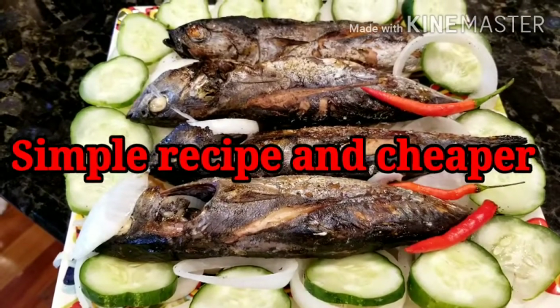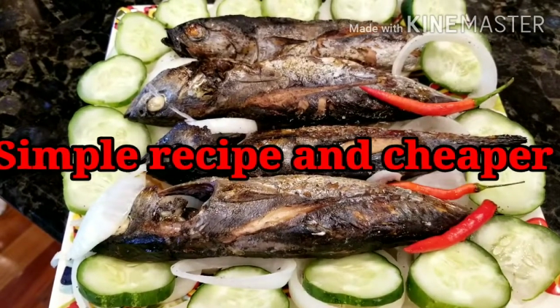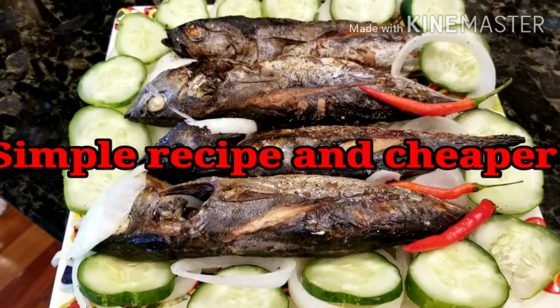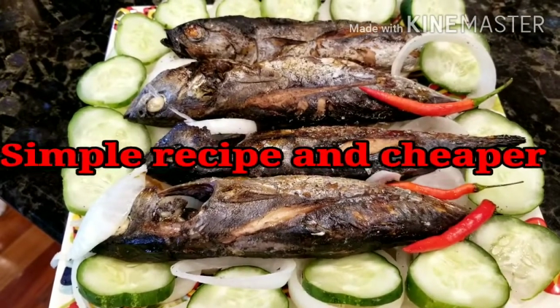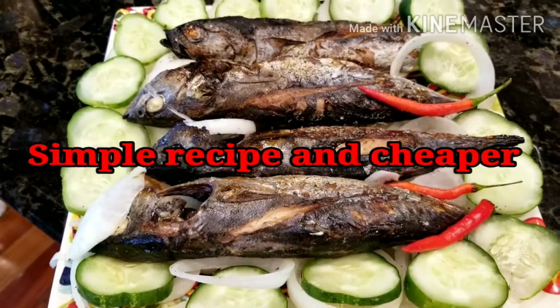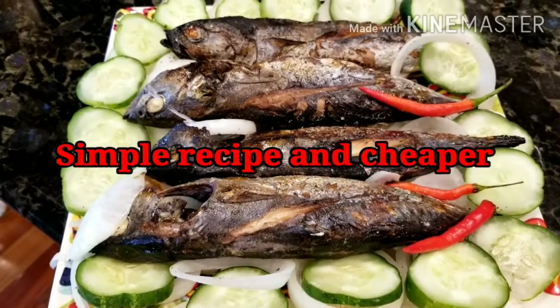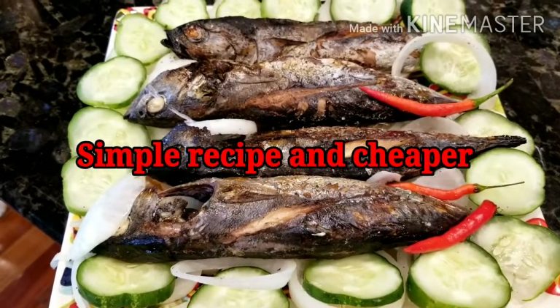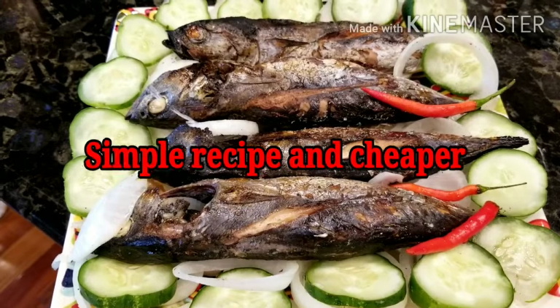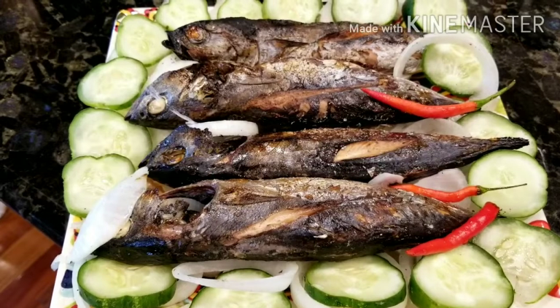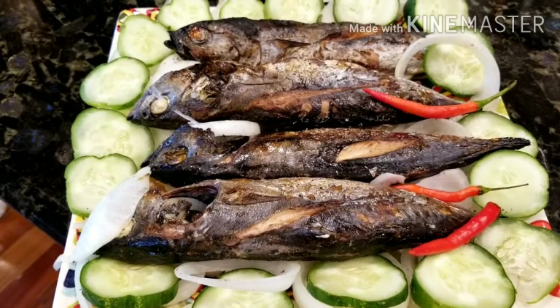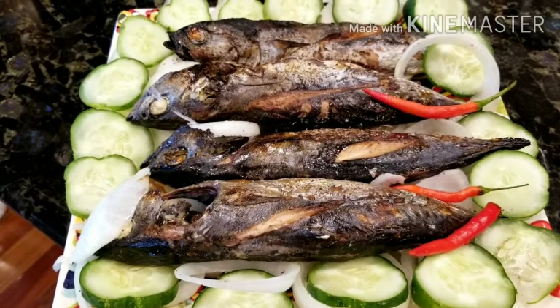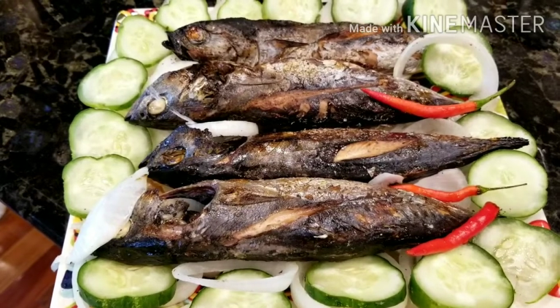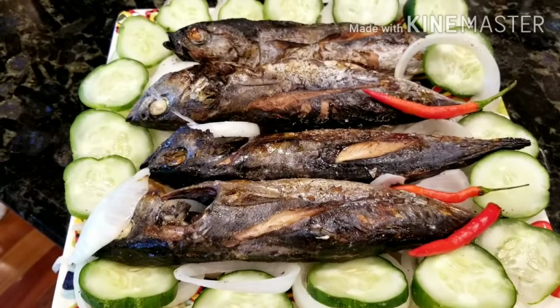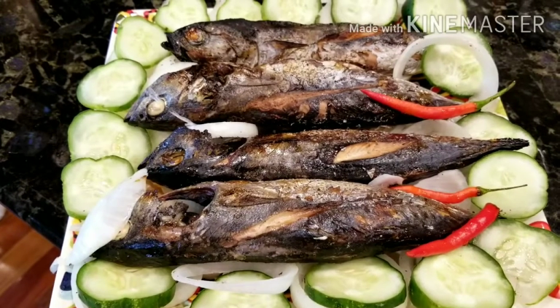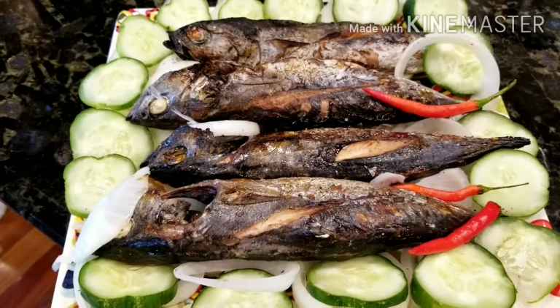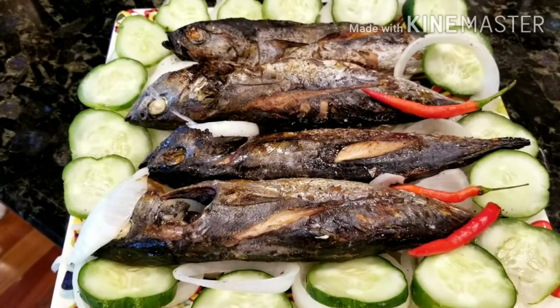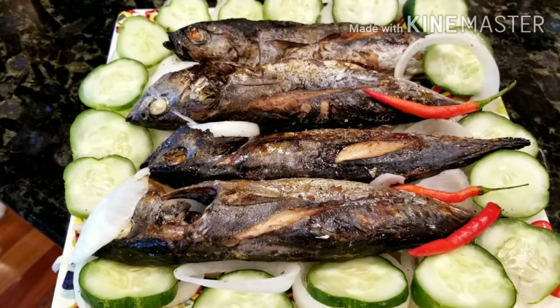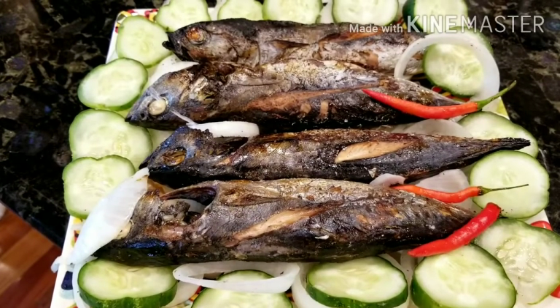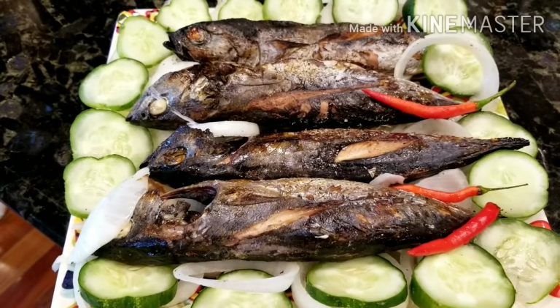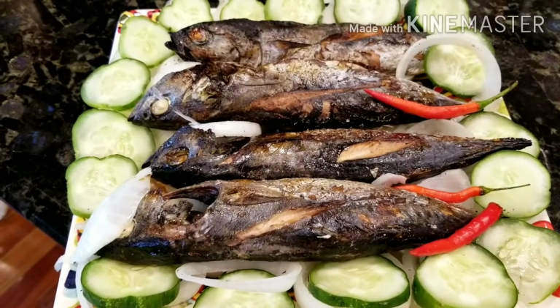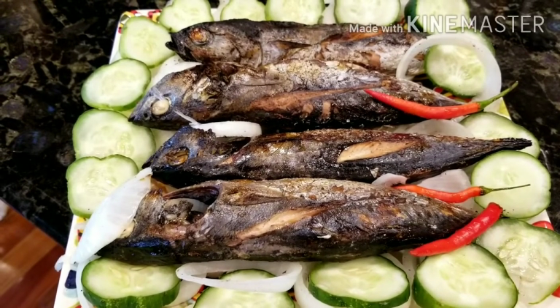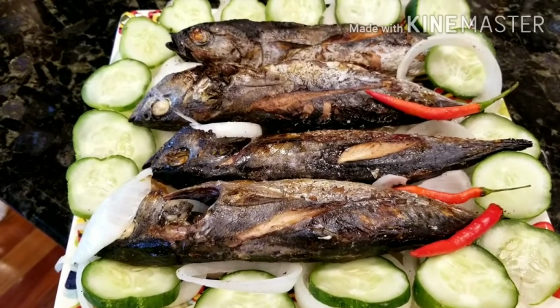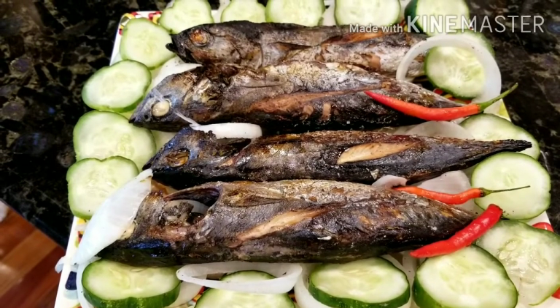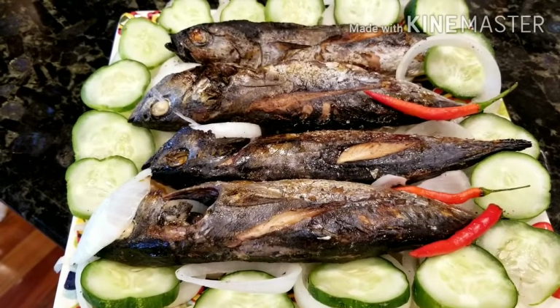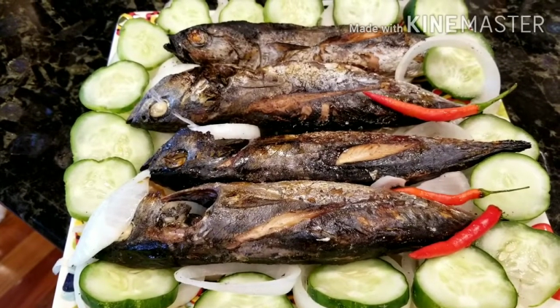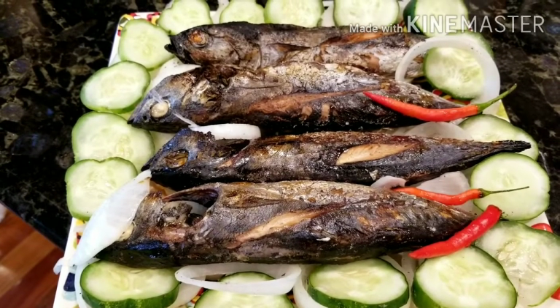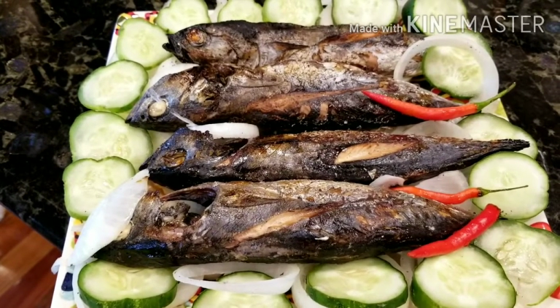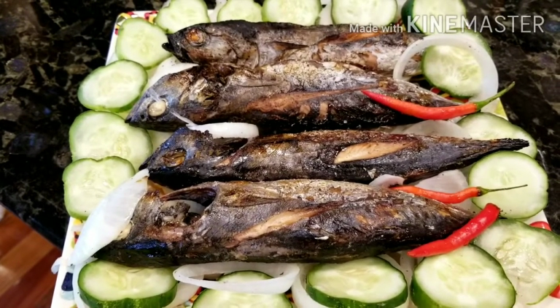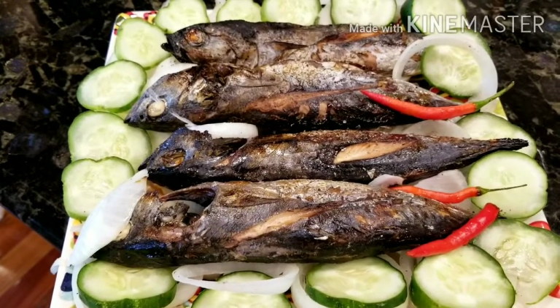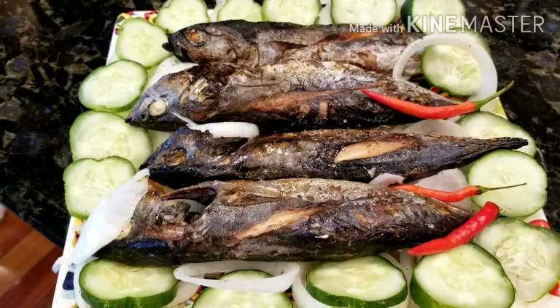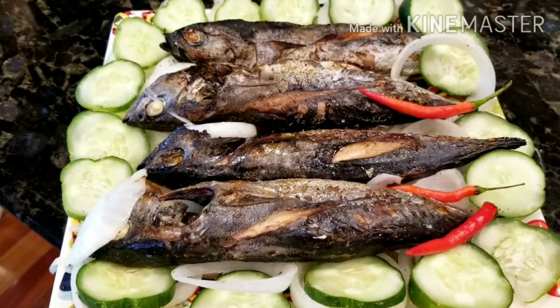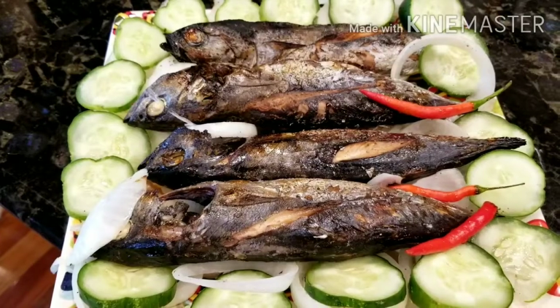Just salt and pepper and garlic, and put it in the oven for broiling. Thank you for watching. Bye!